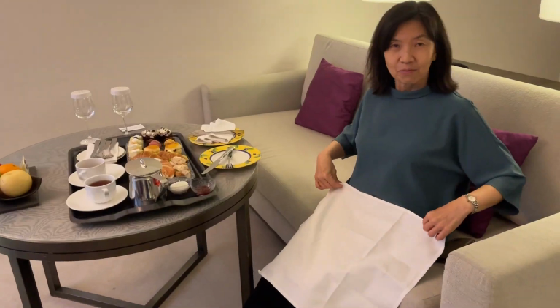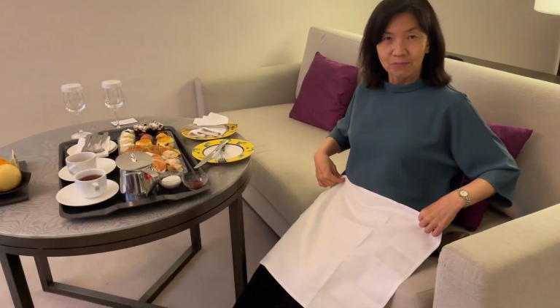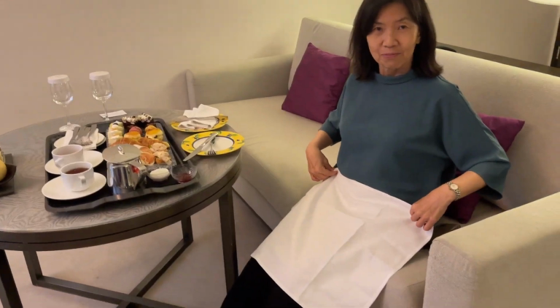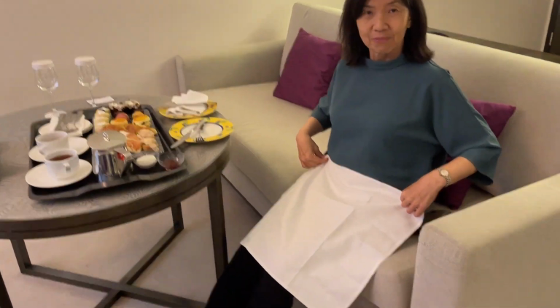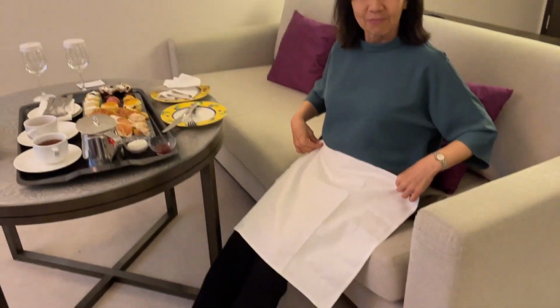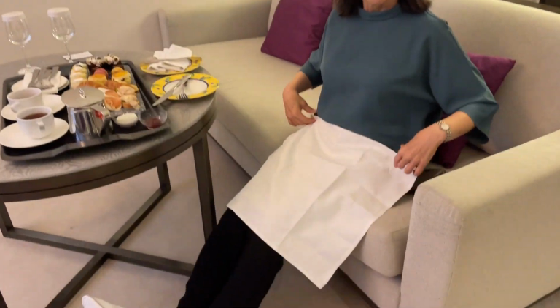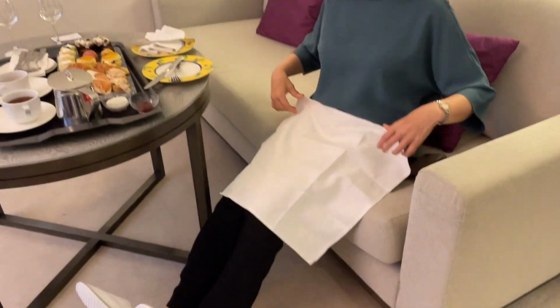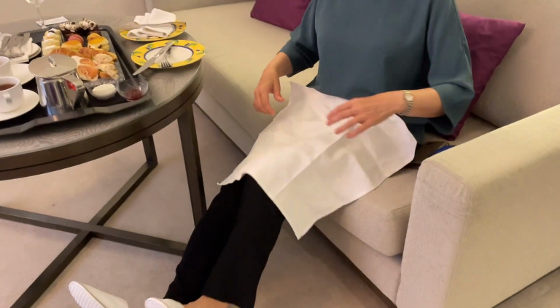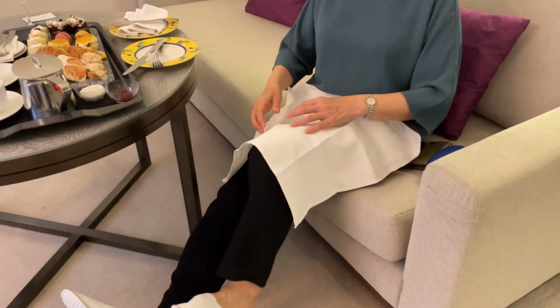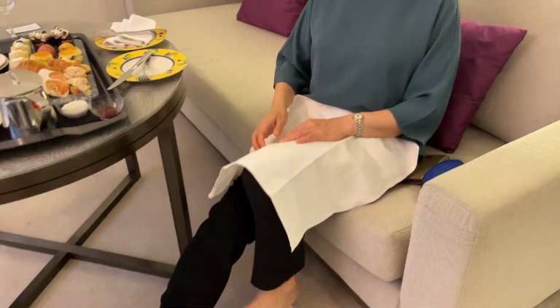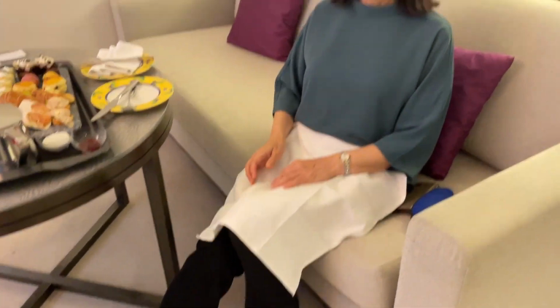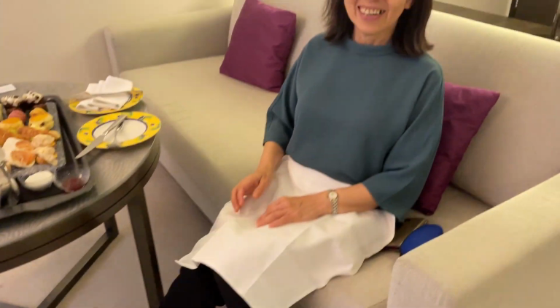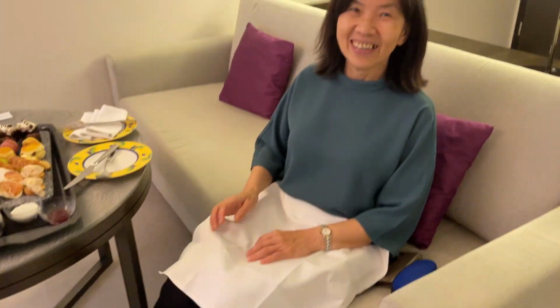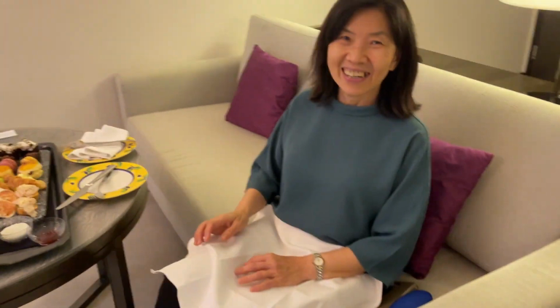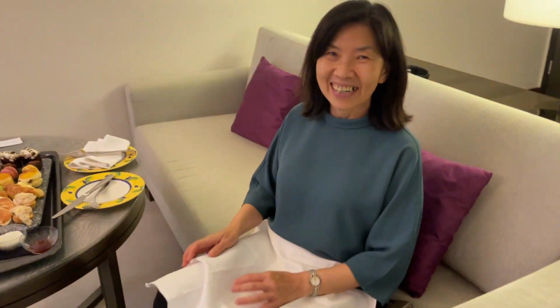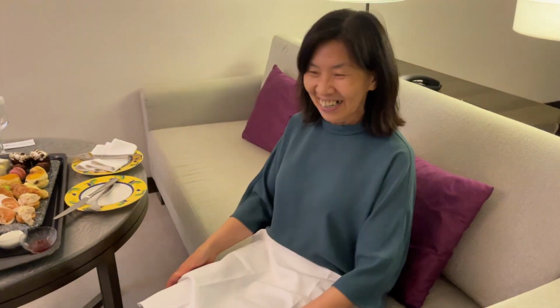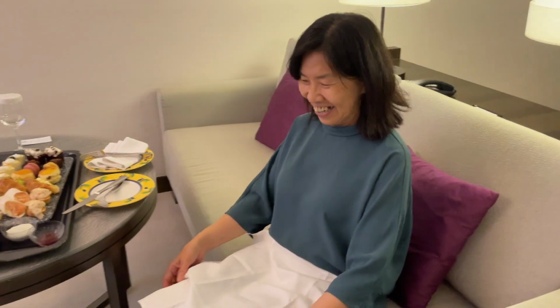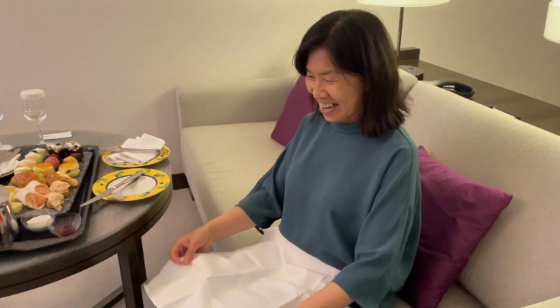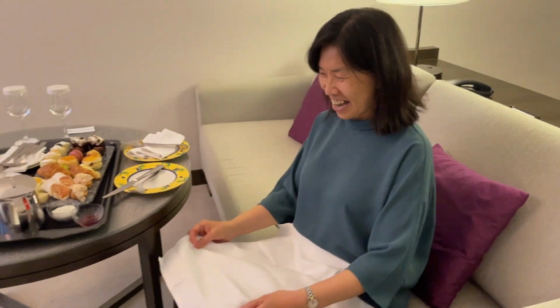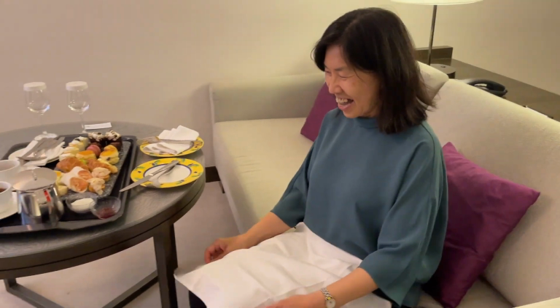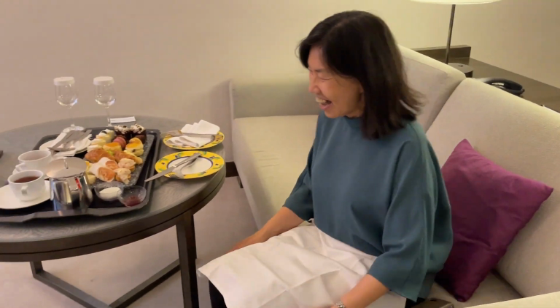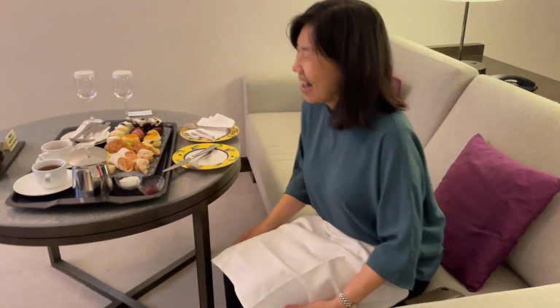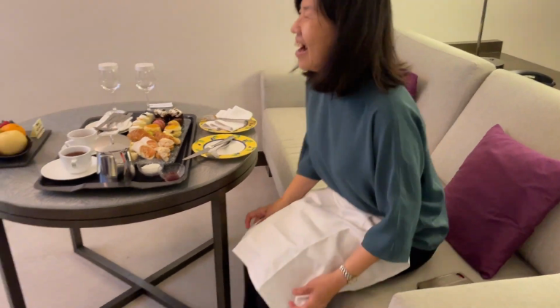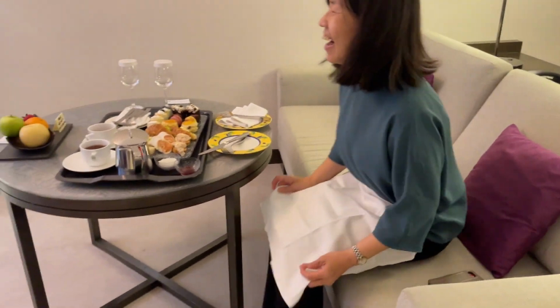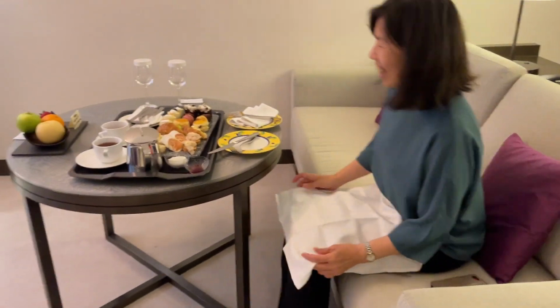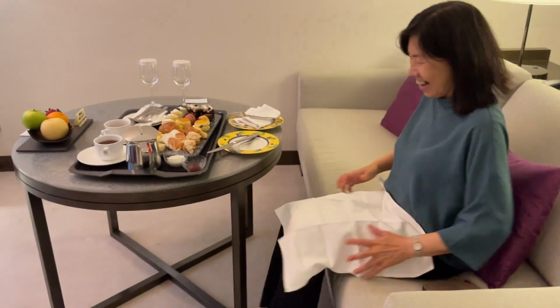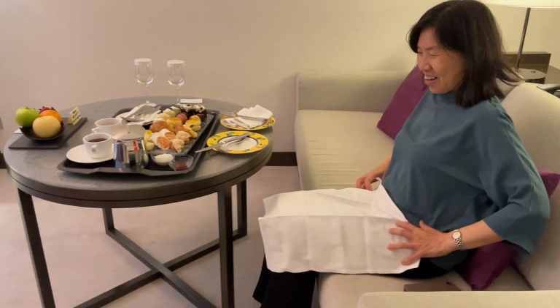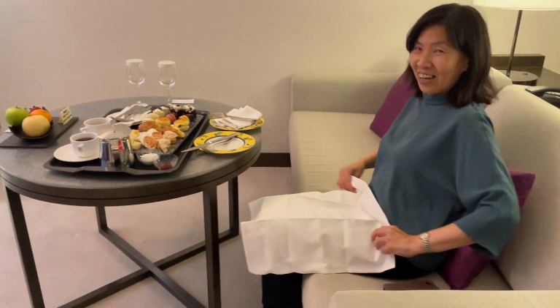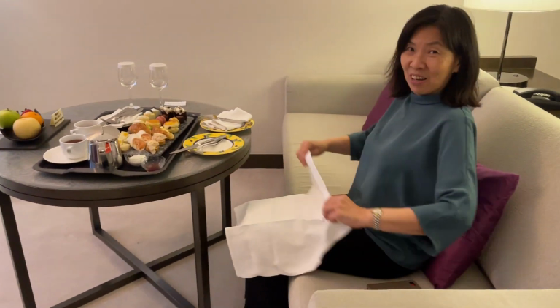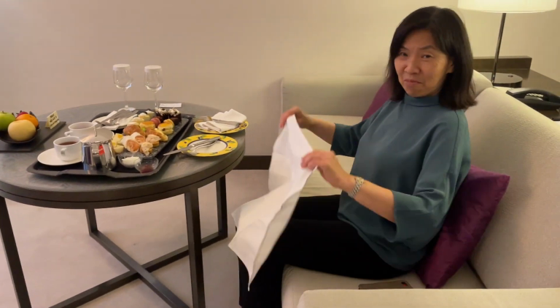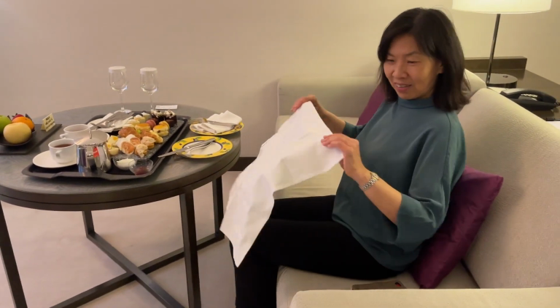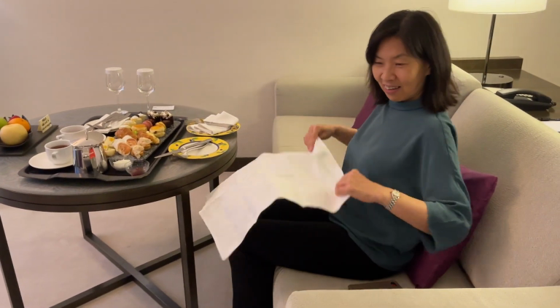Mama's just so ready for food. Yes, yeah.